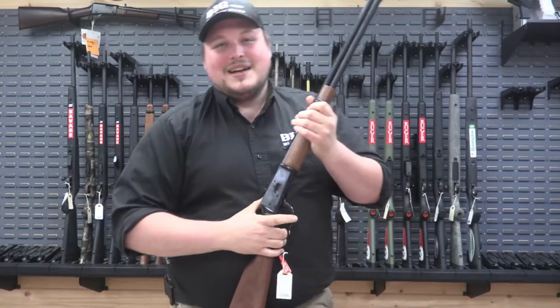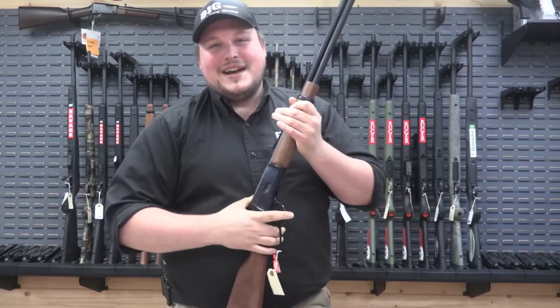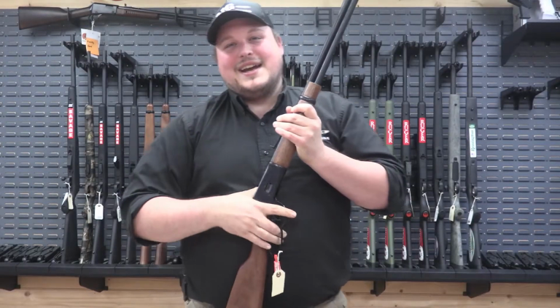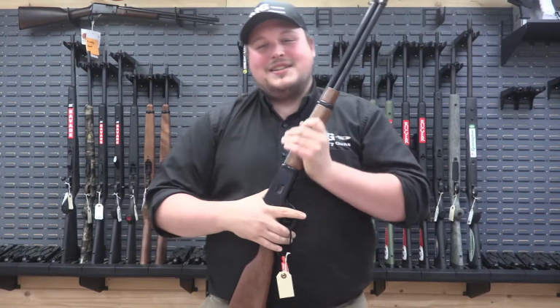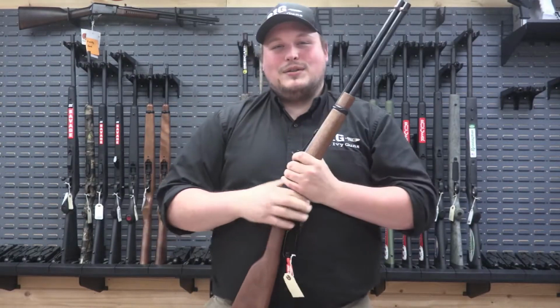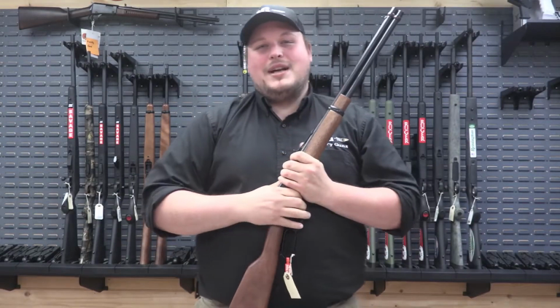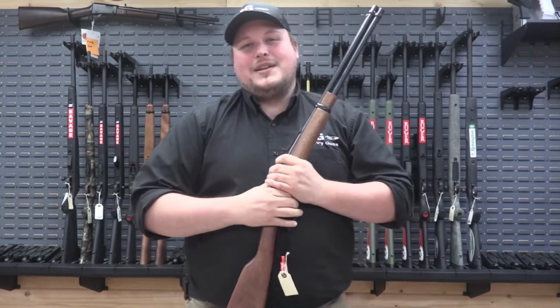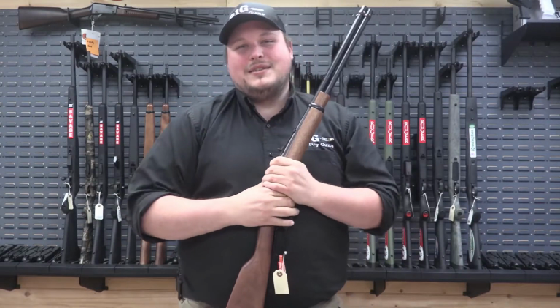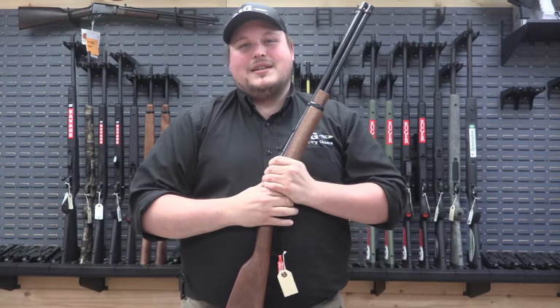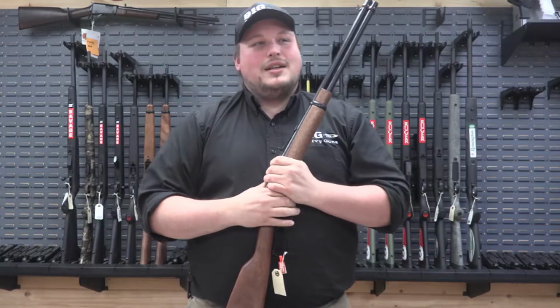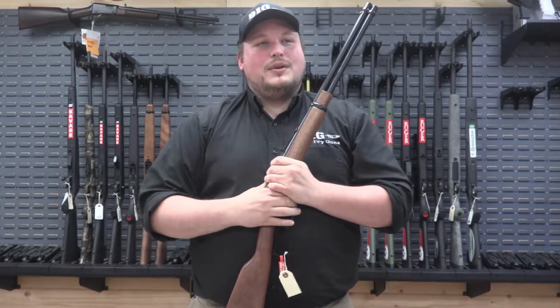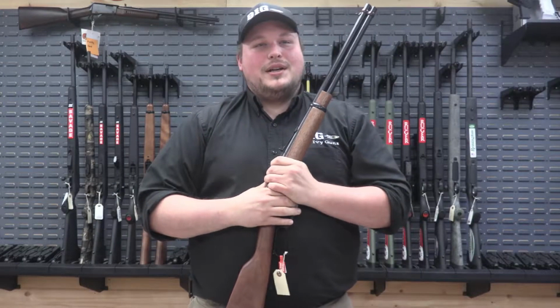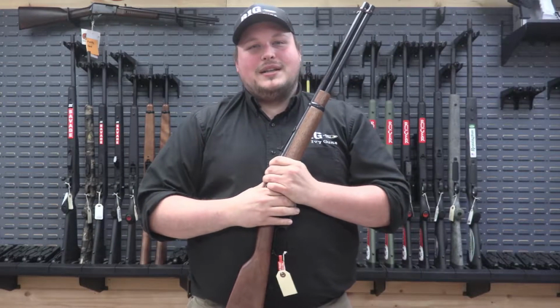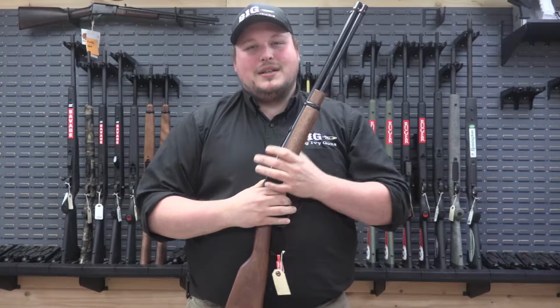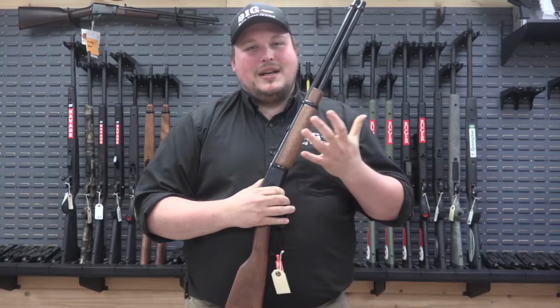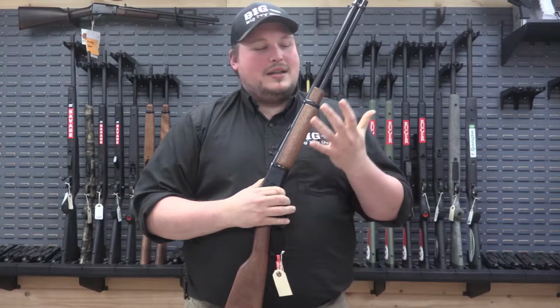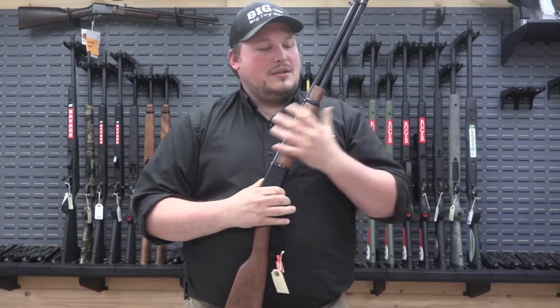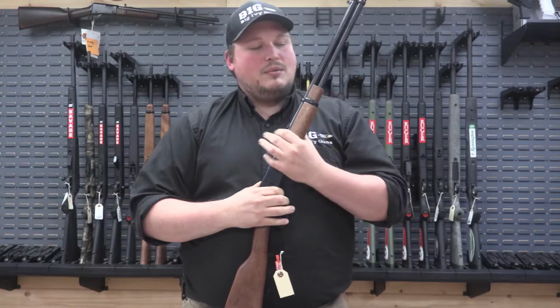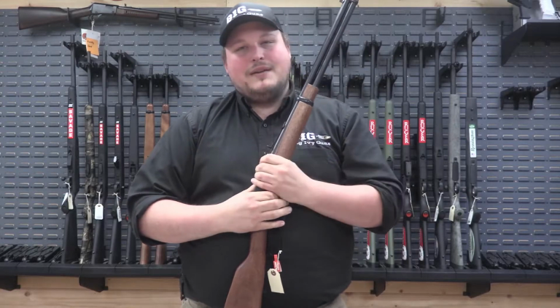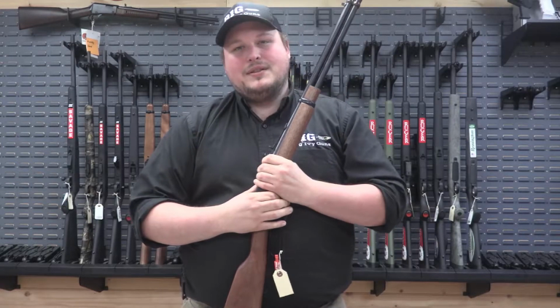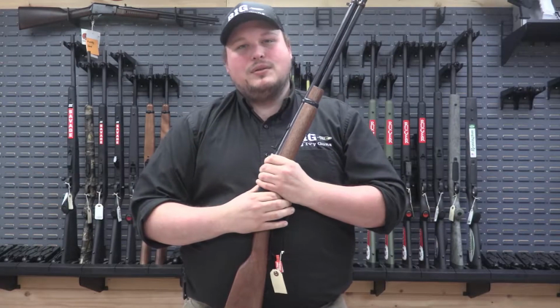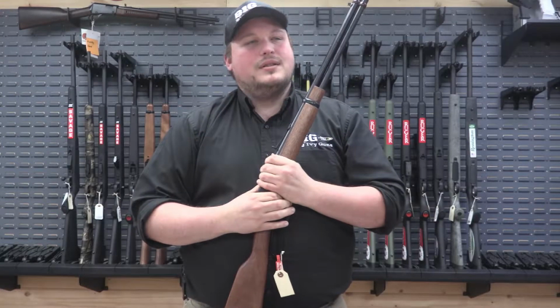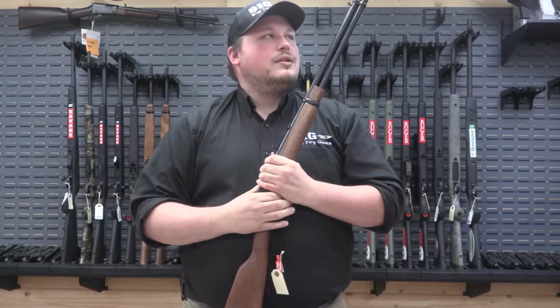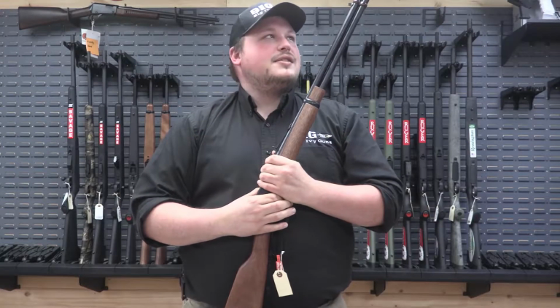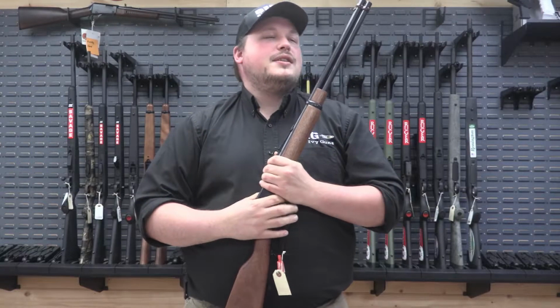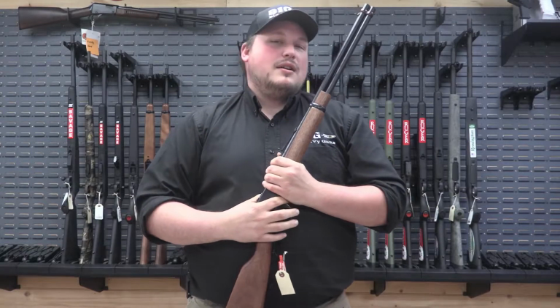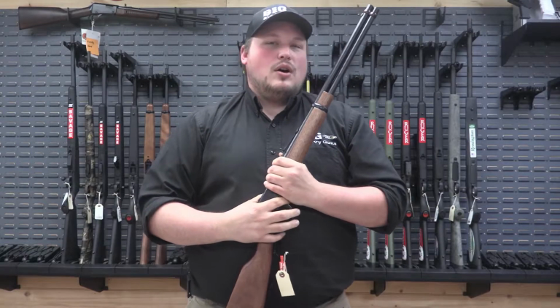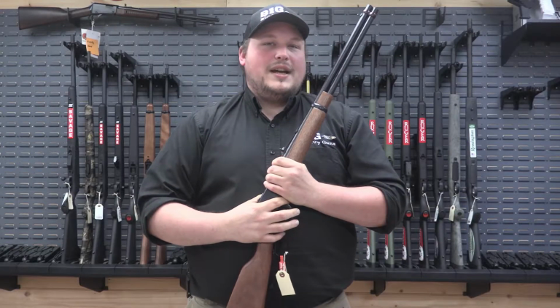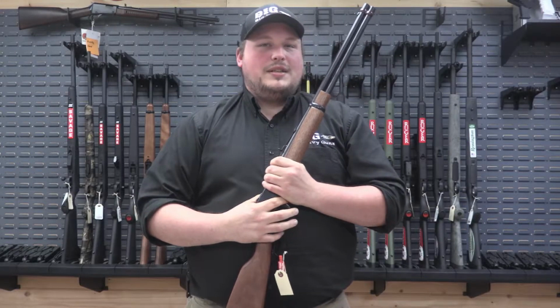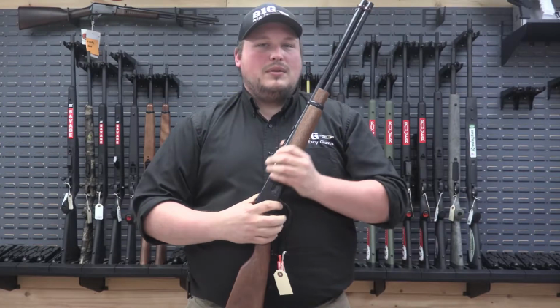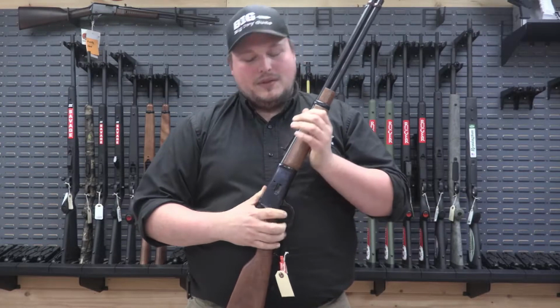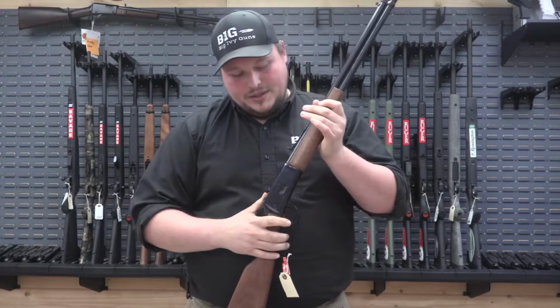Hey guys, it's Jonathan with Big Happy Guns. We're here today looking at a new gun we have in store. This is a Rossi R92 lever action.